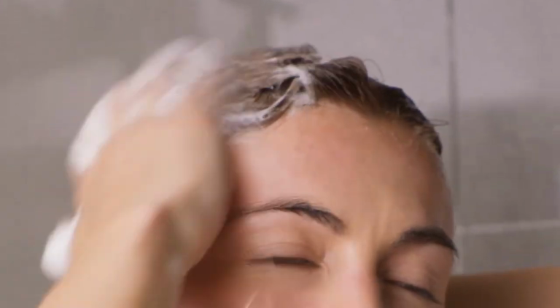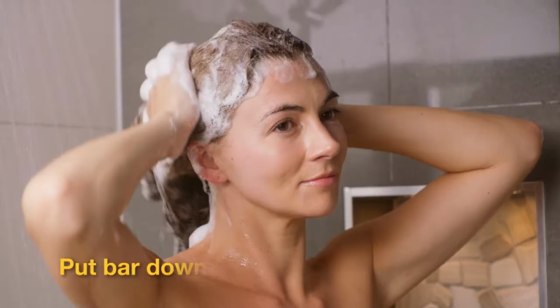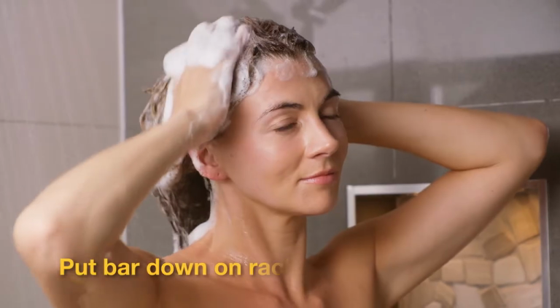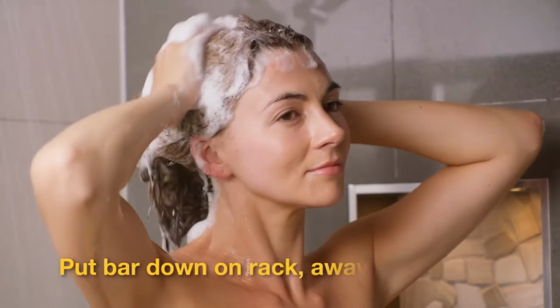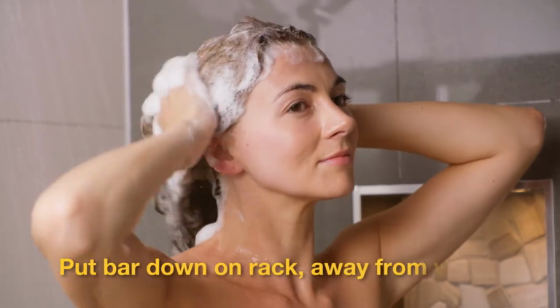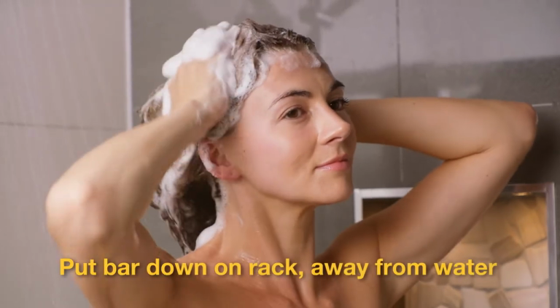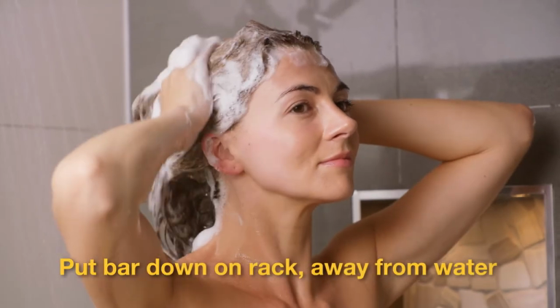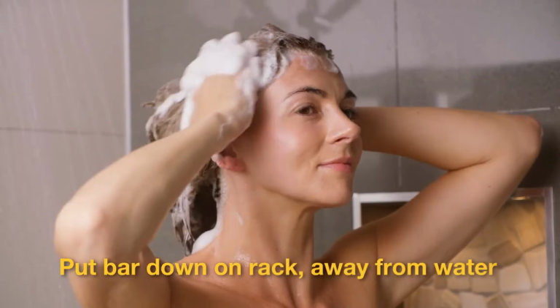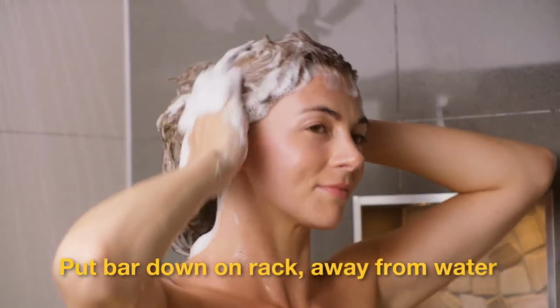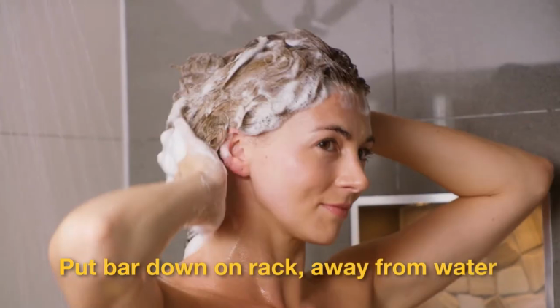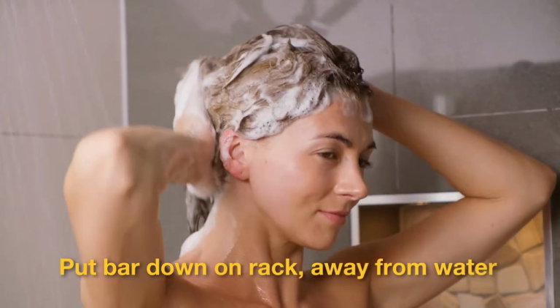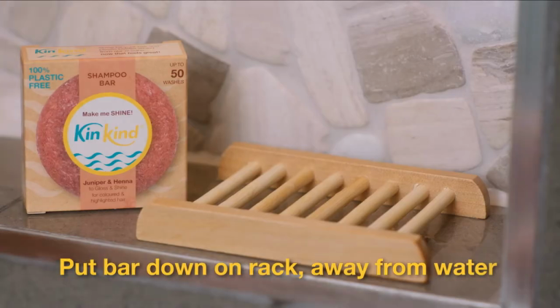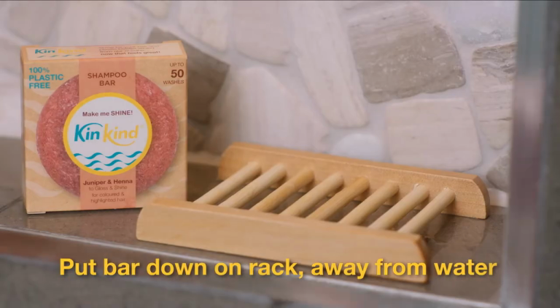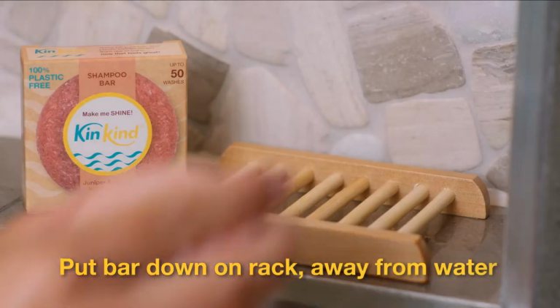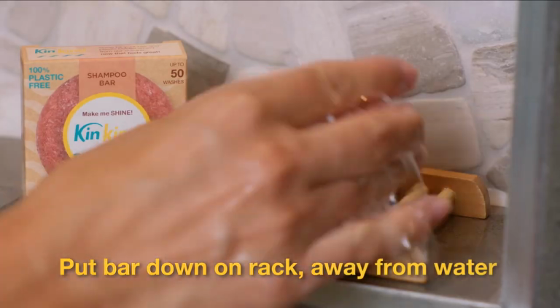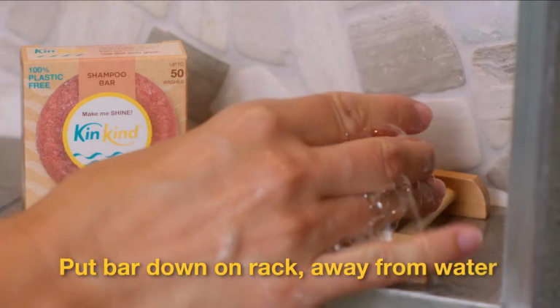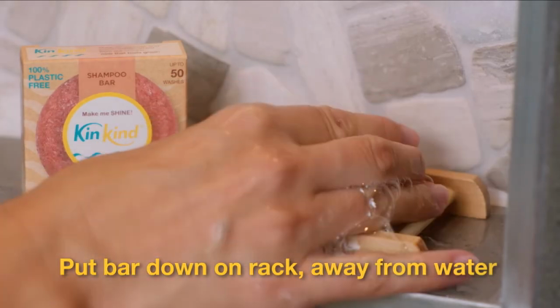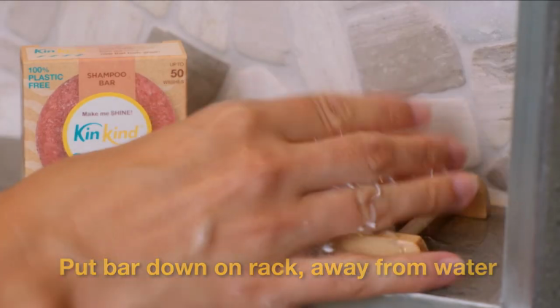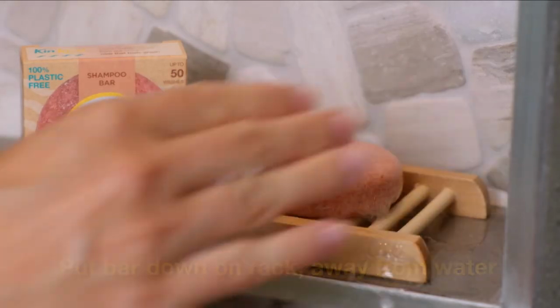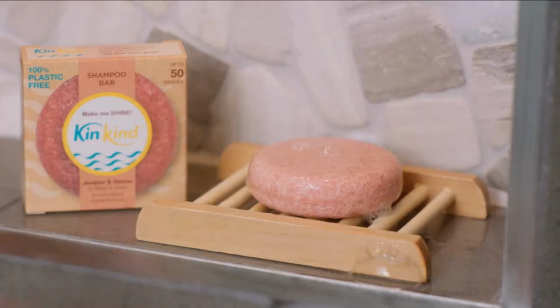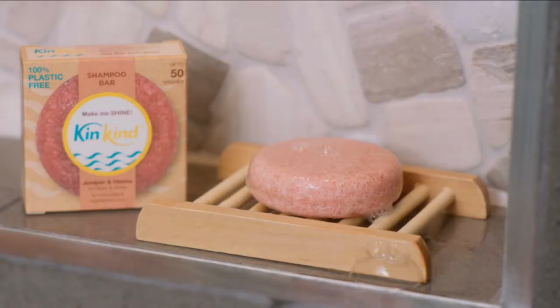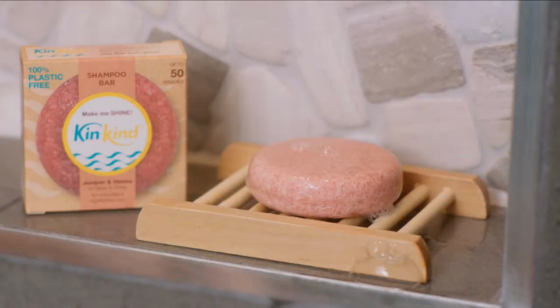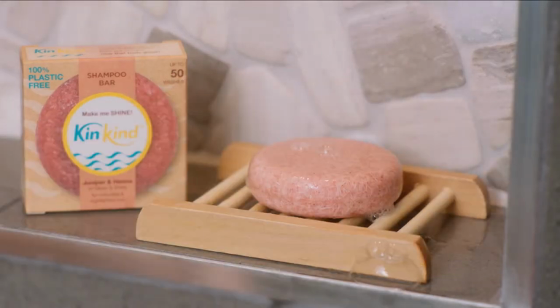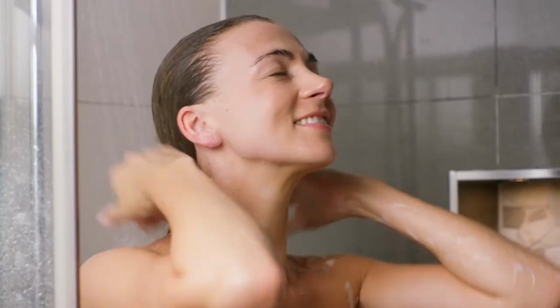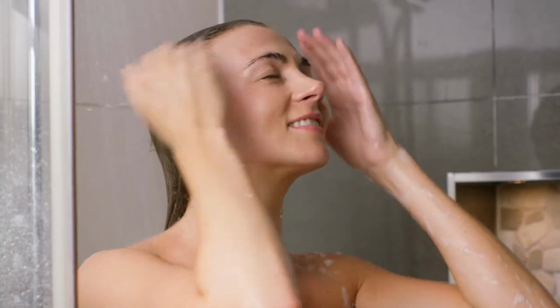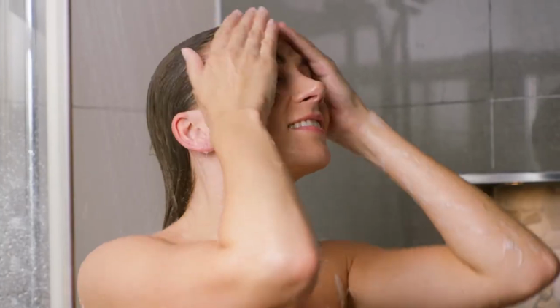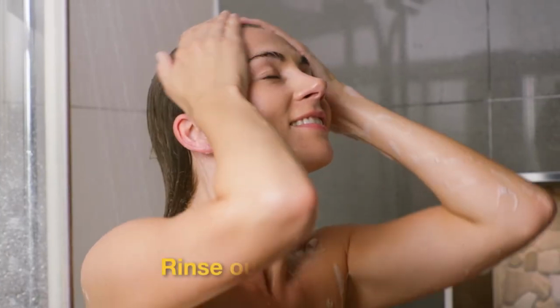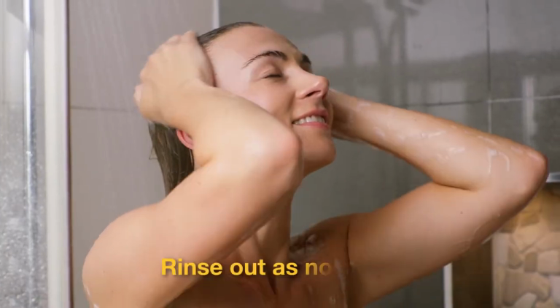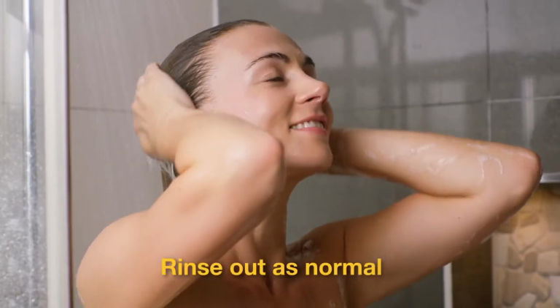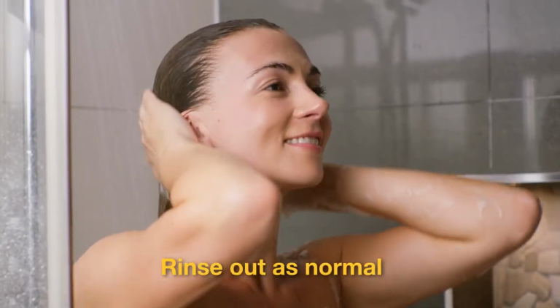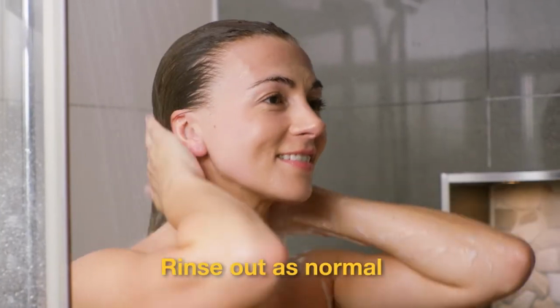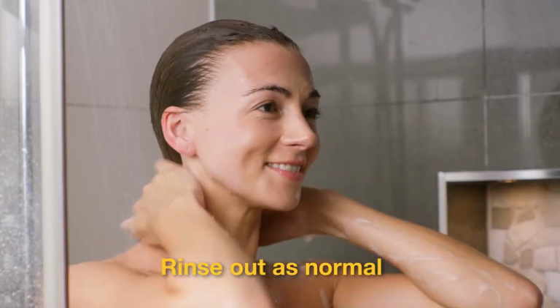Put the bar down on a rack, away from water. Rinse out as normal.